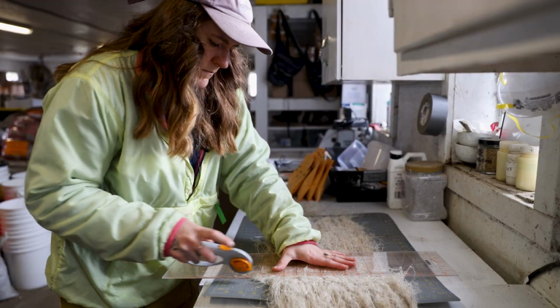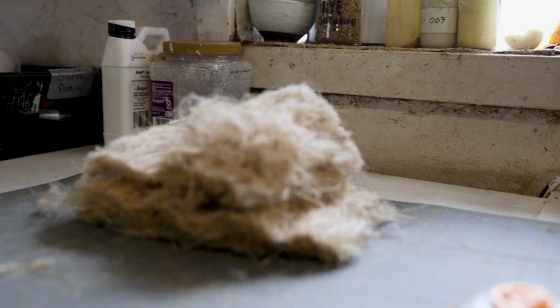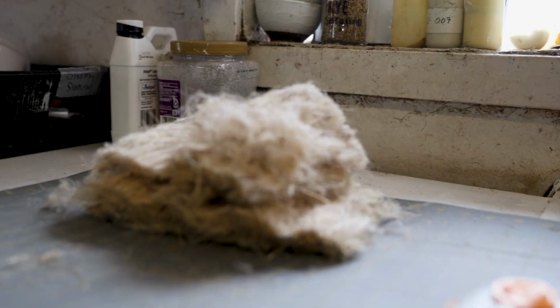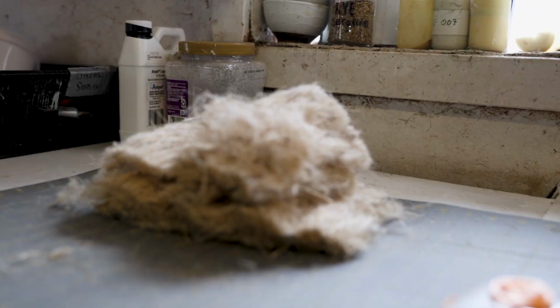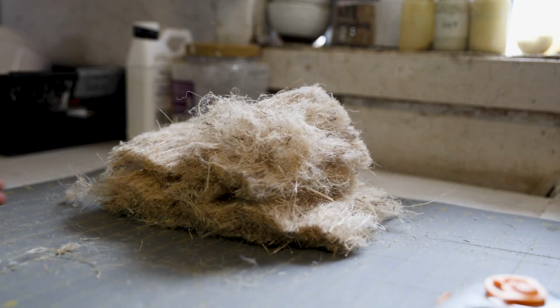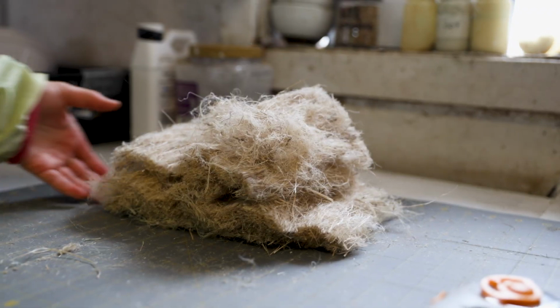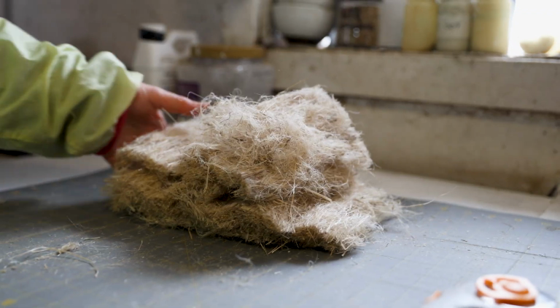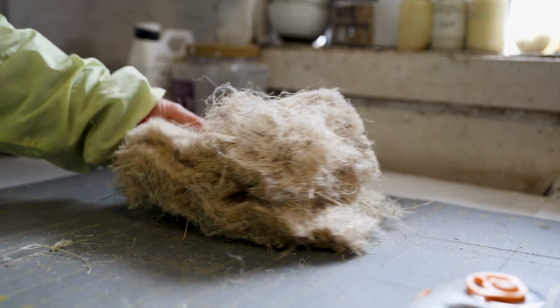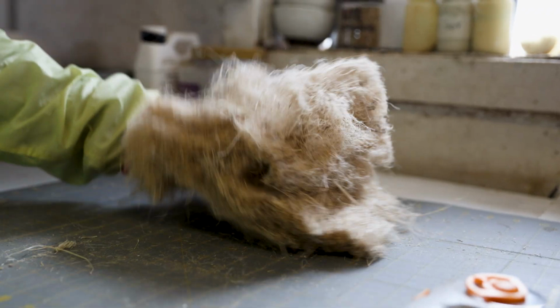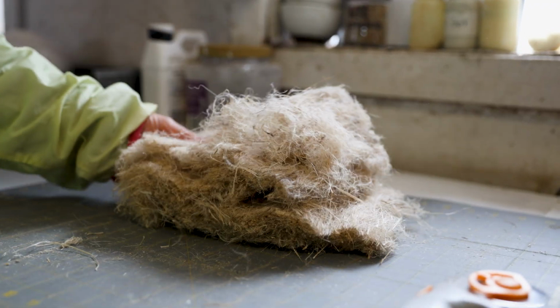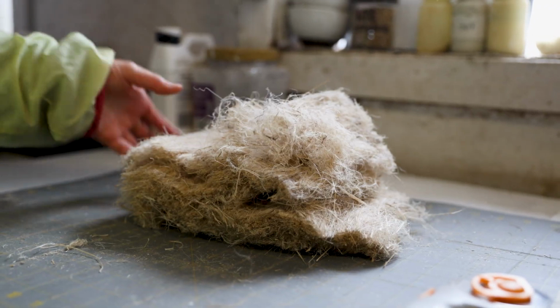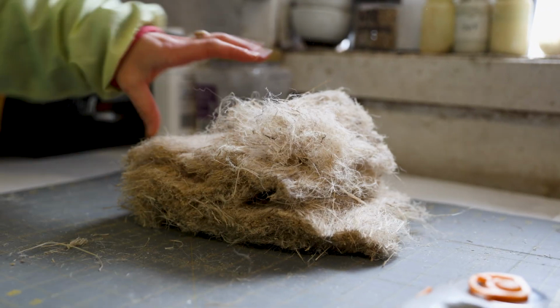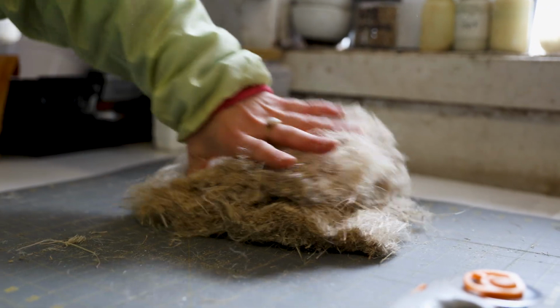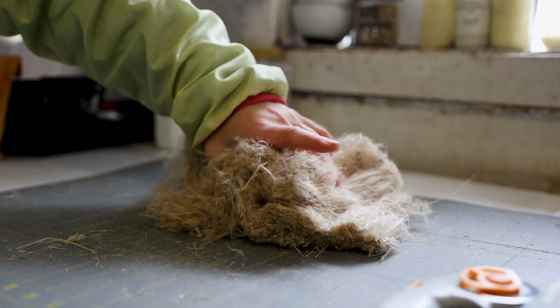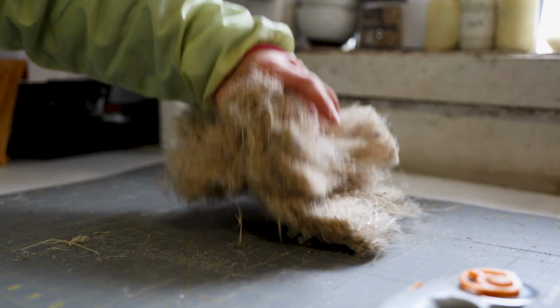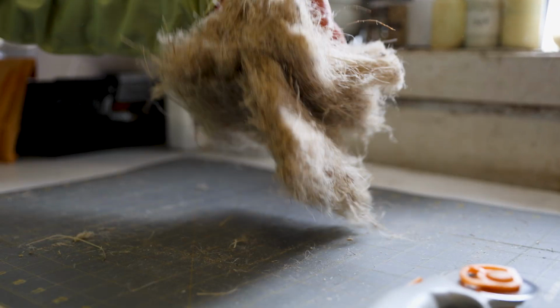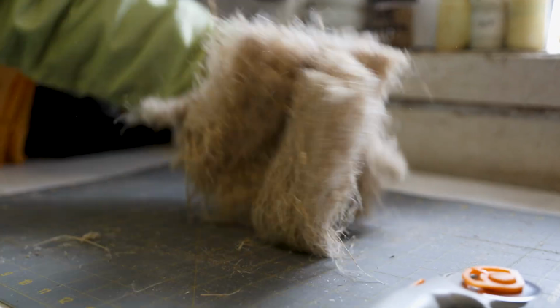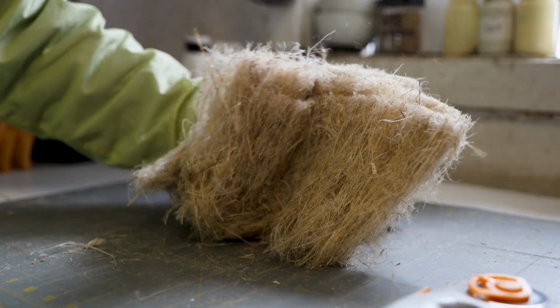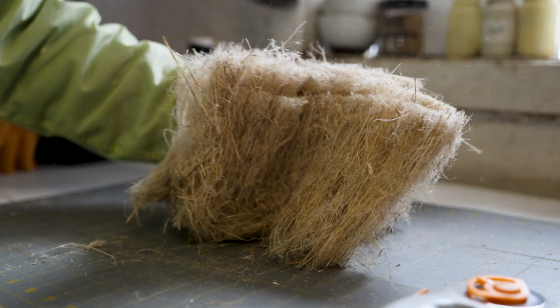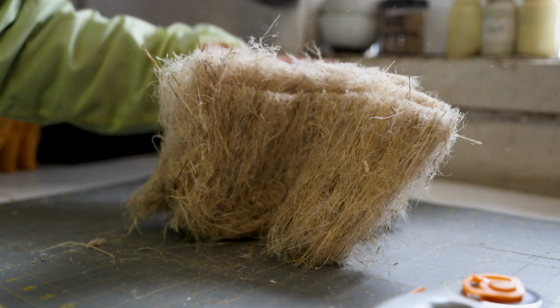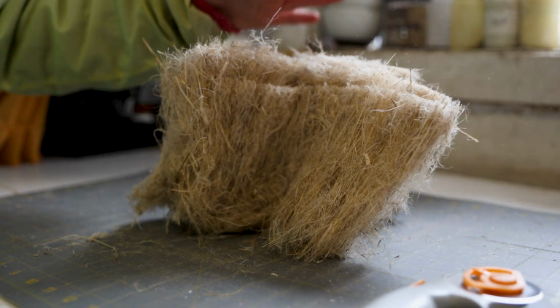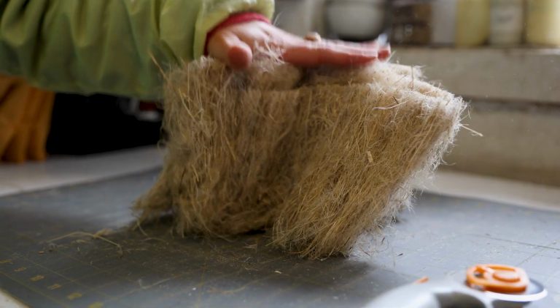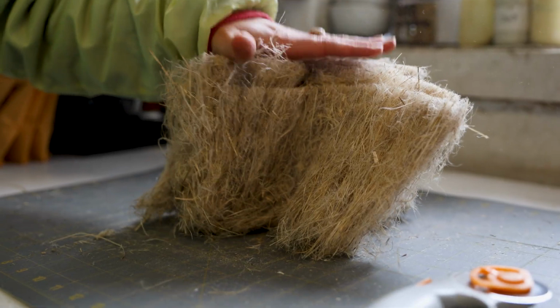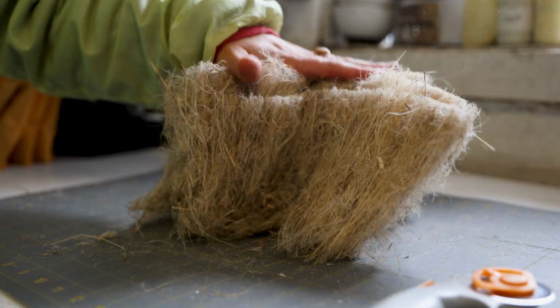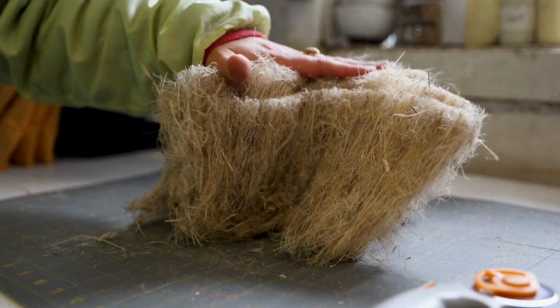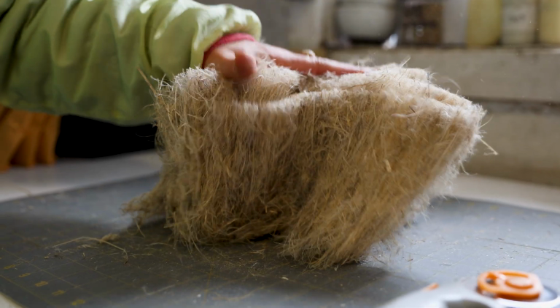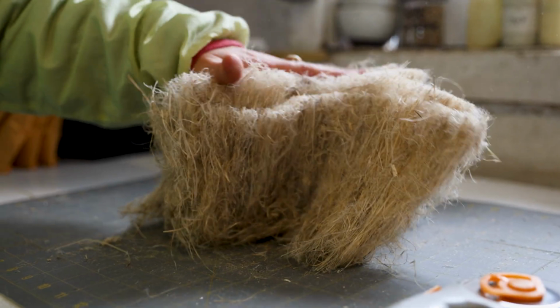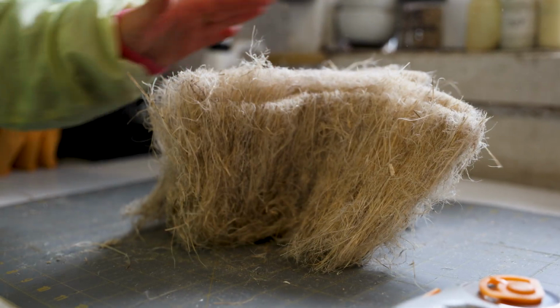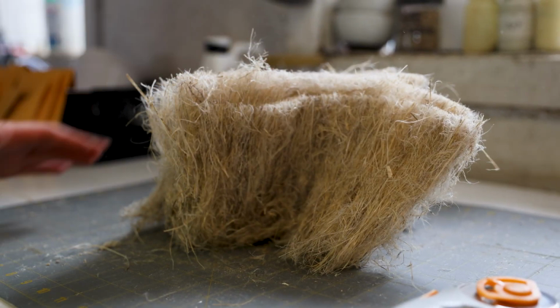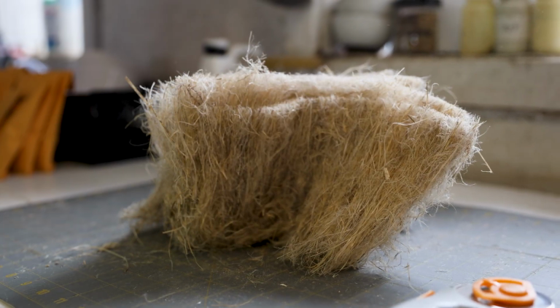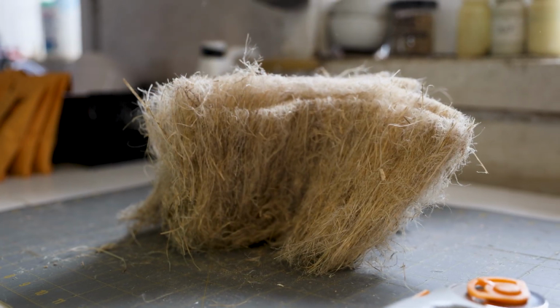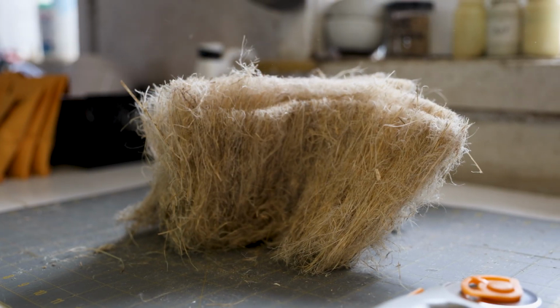So this is our woolenized hemp and this will be sent off for blending with wool.